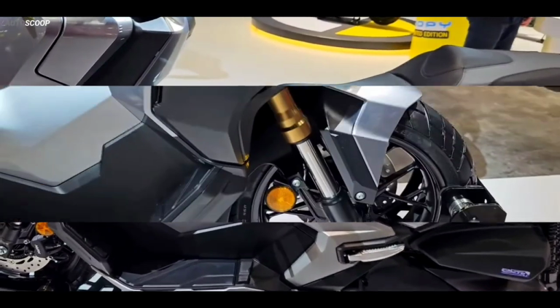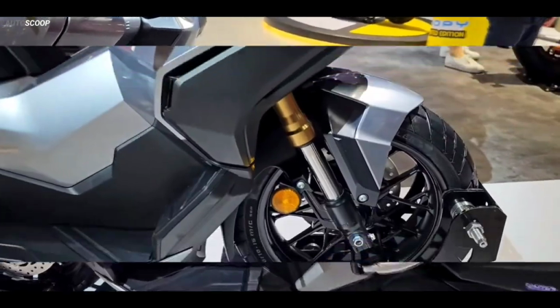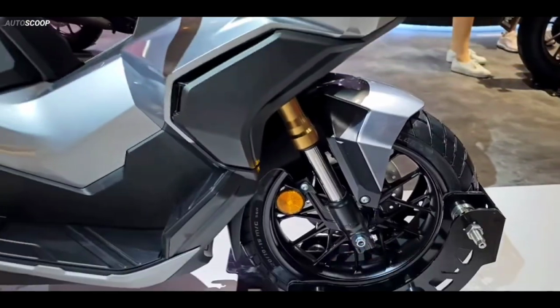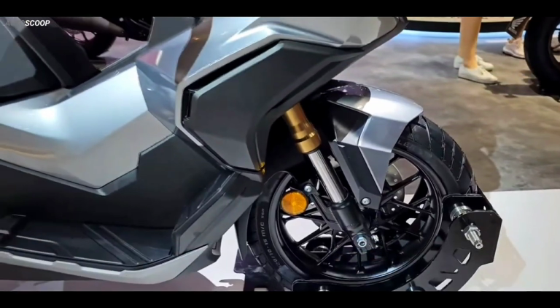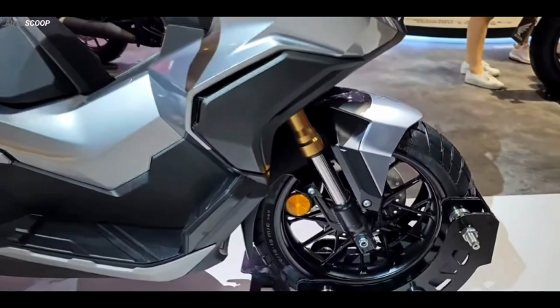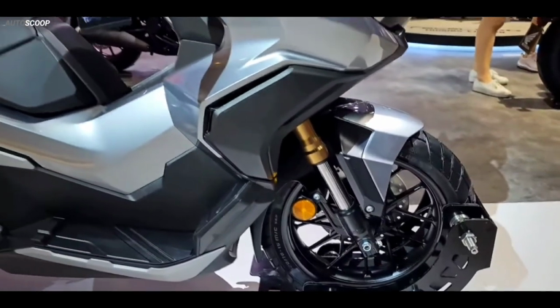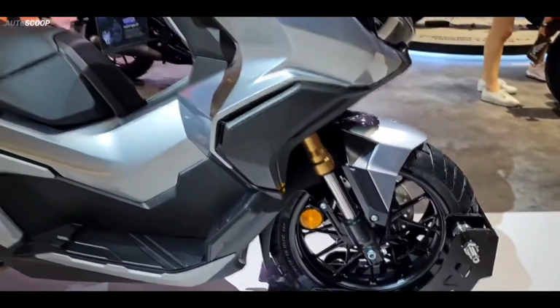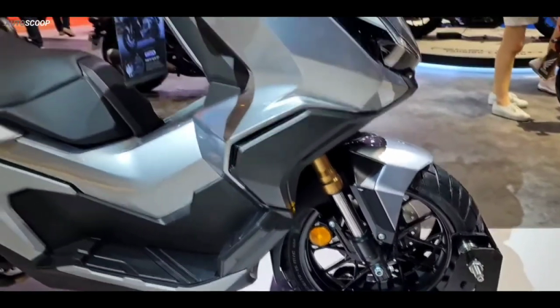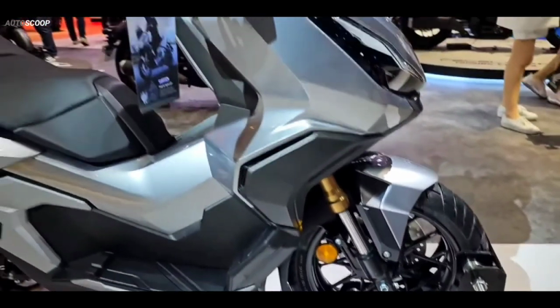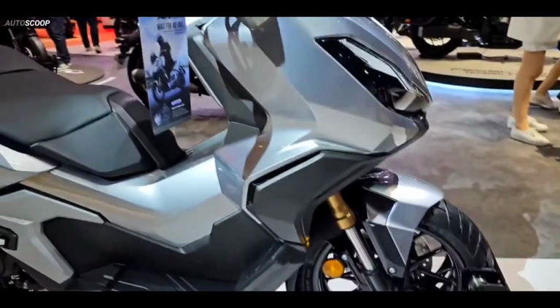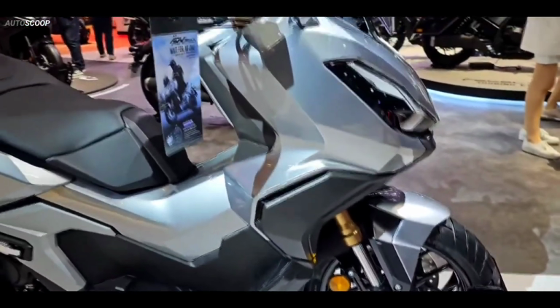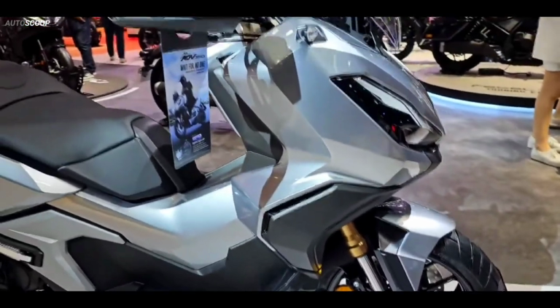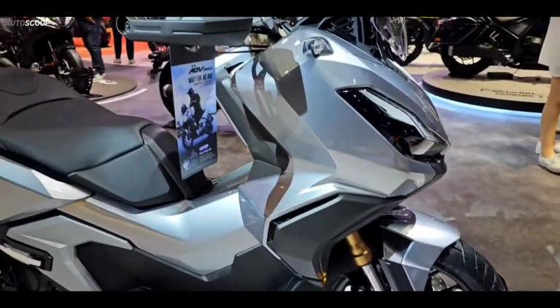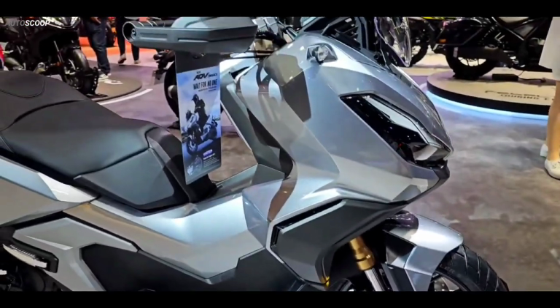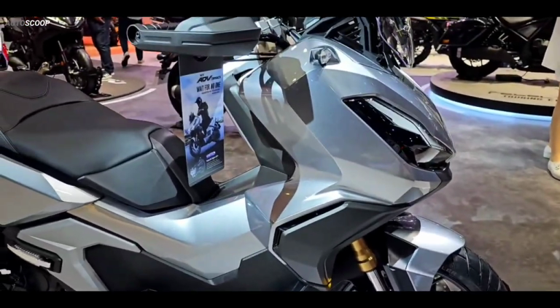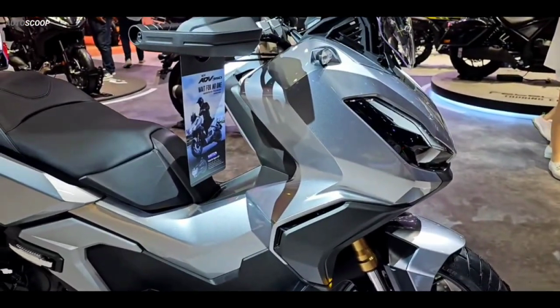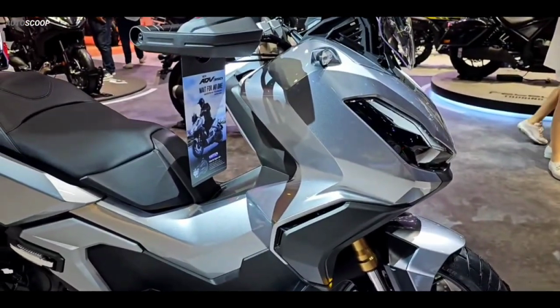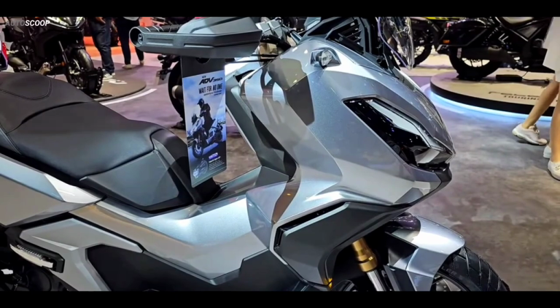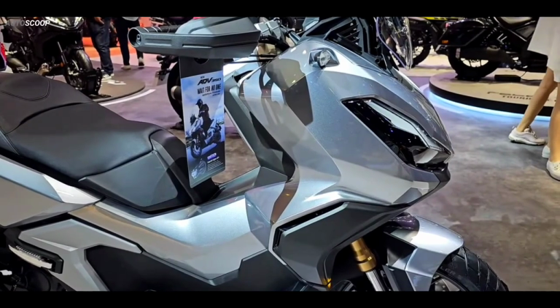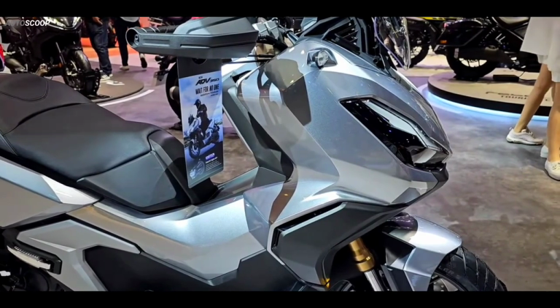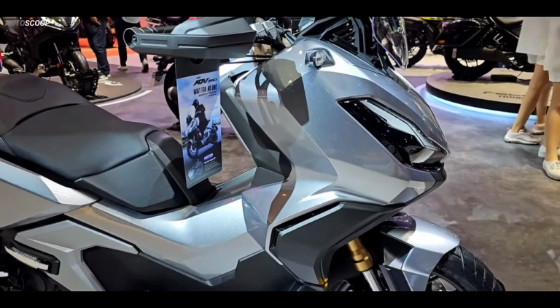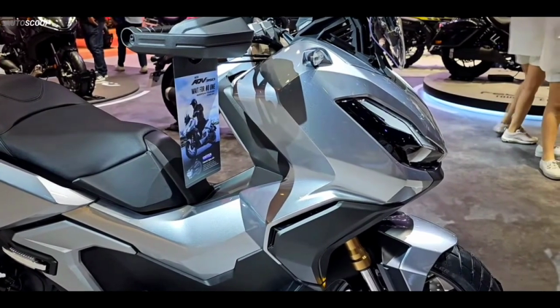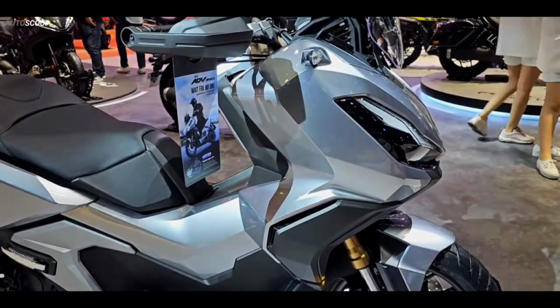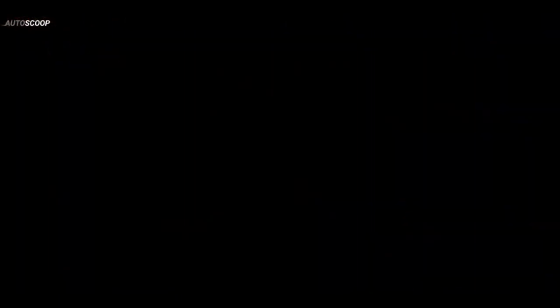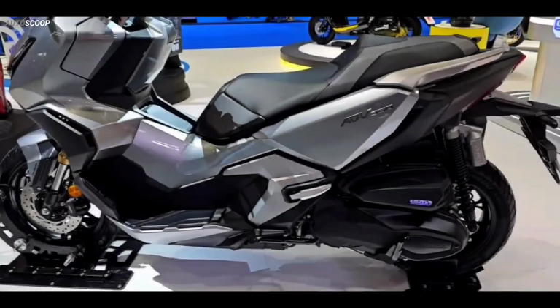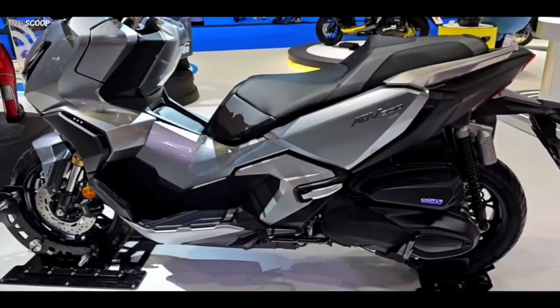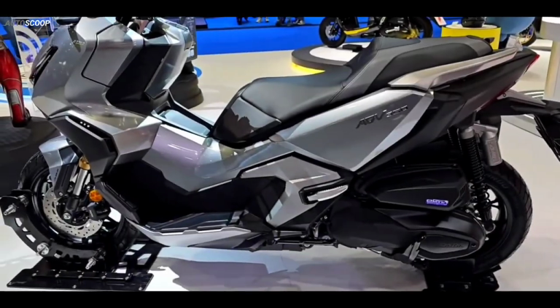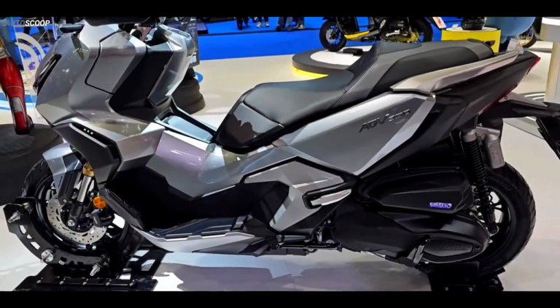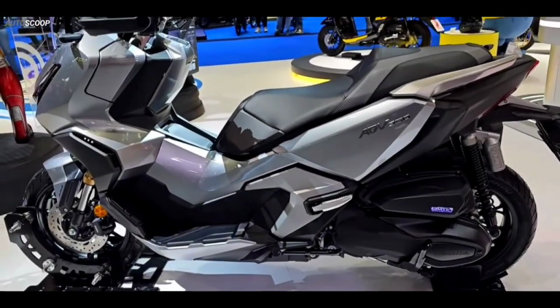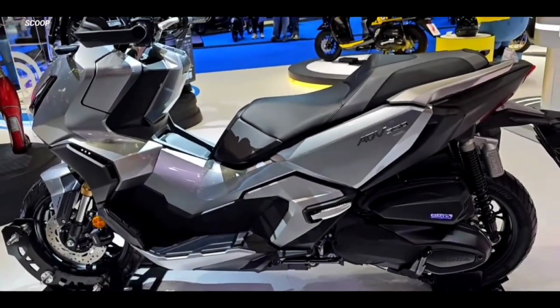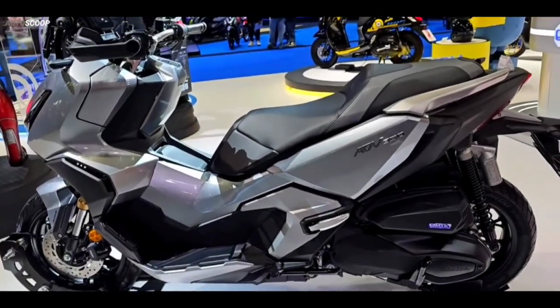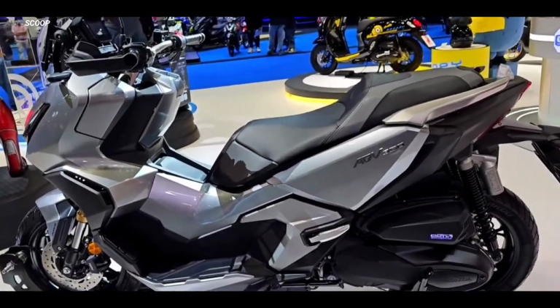Other bits here are pretty standard stuff. There are sizable step boards for the rider and foldable footpegs and grab bars for the passenger.